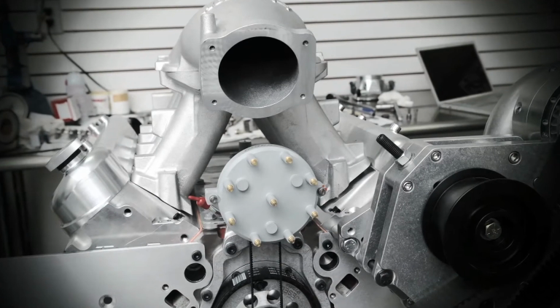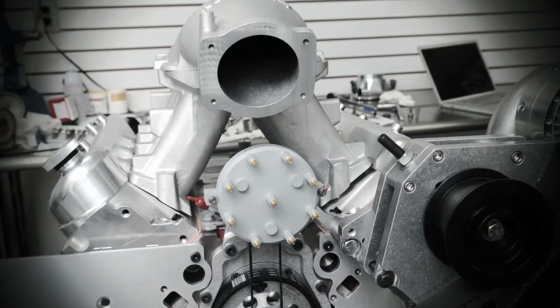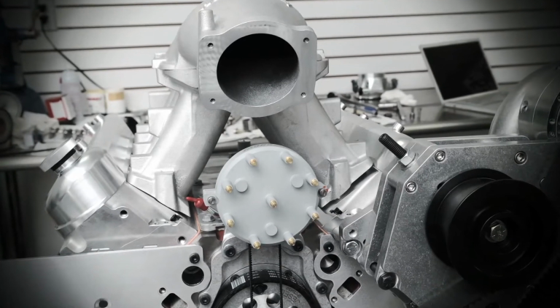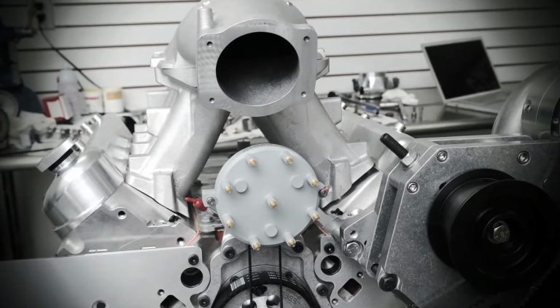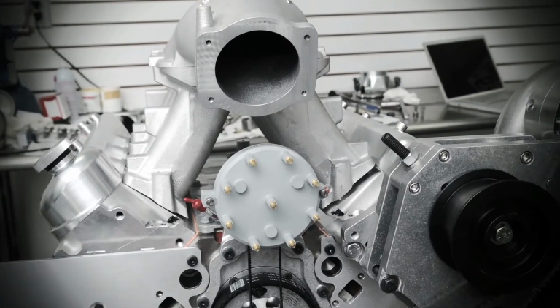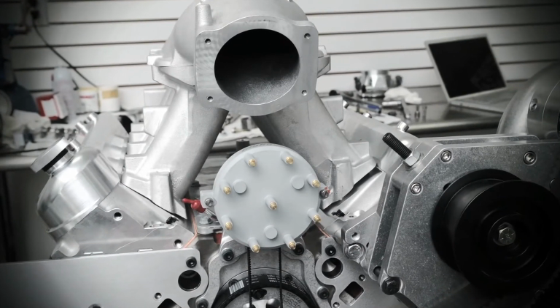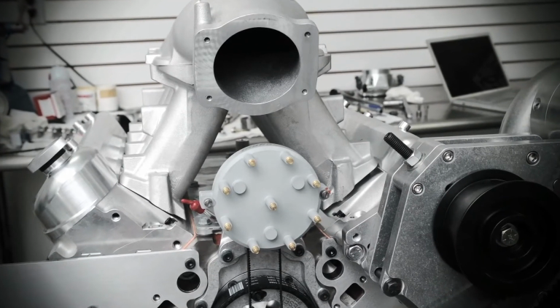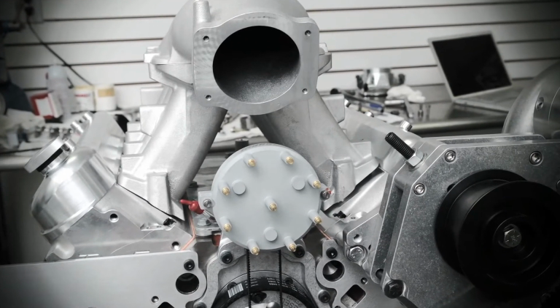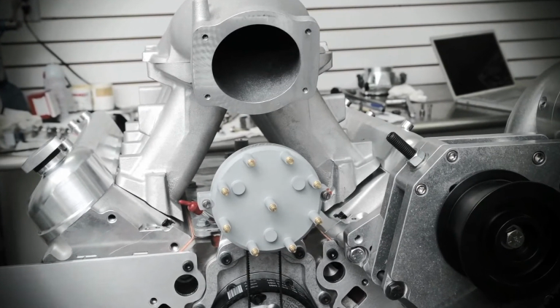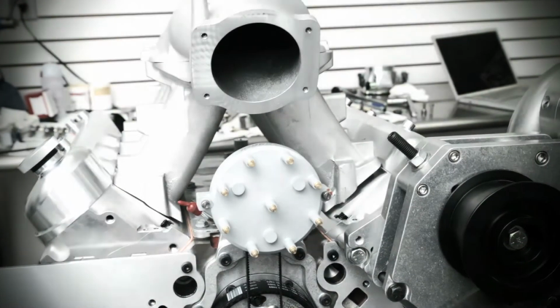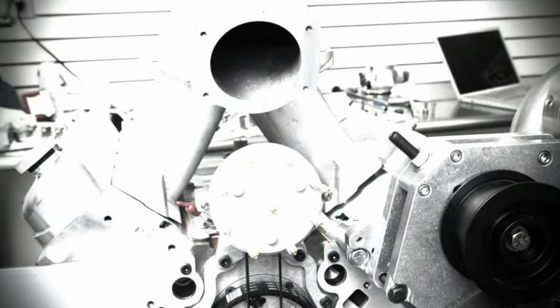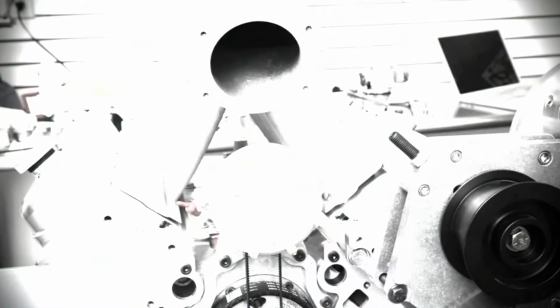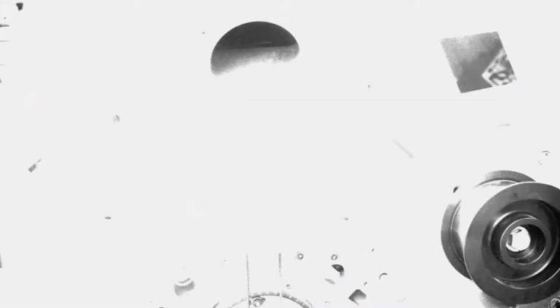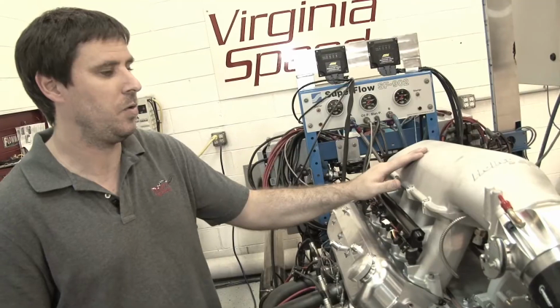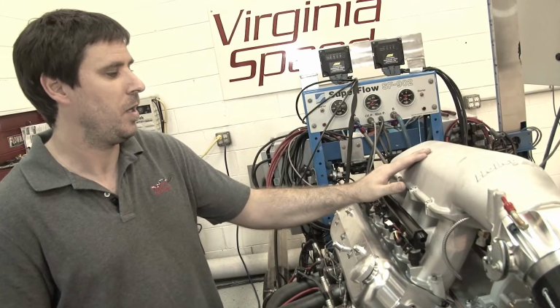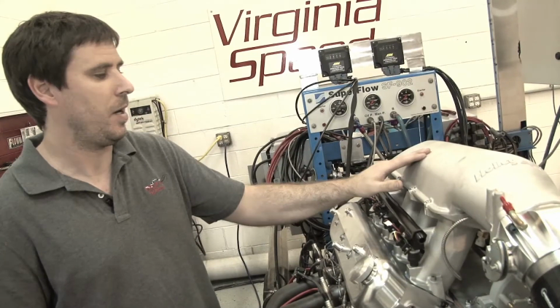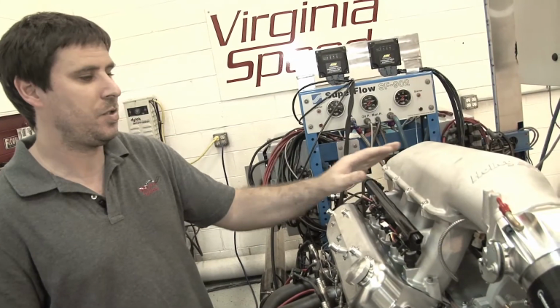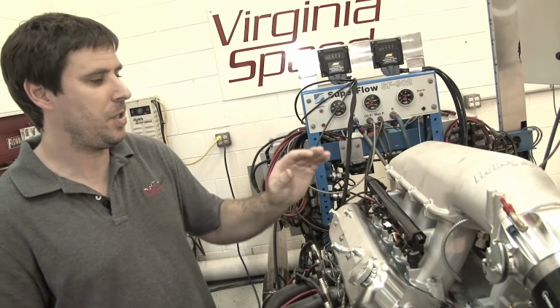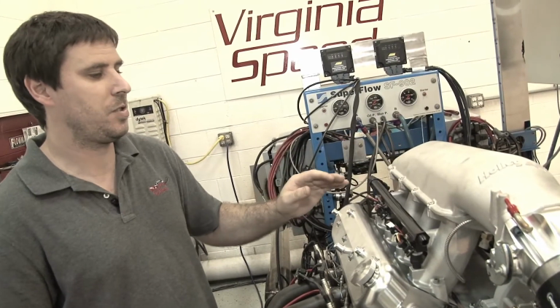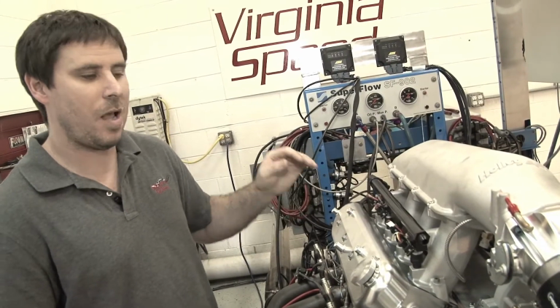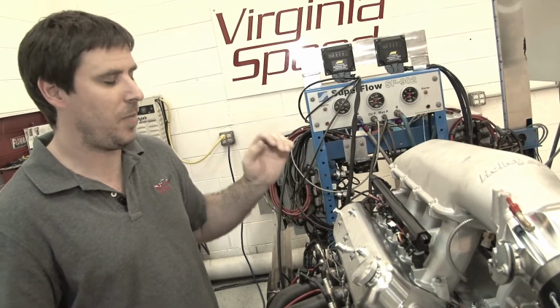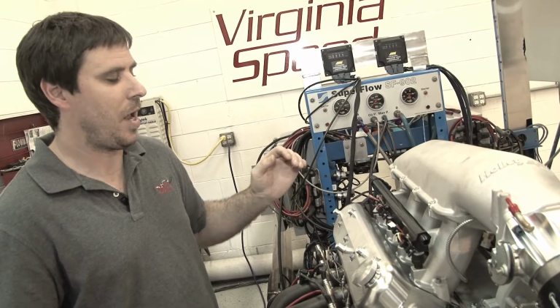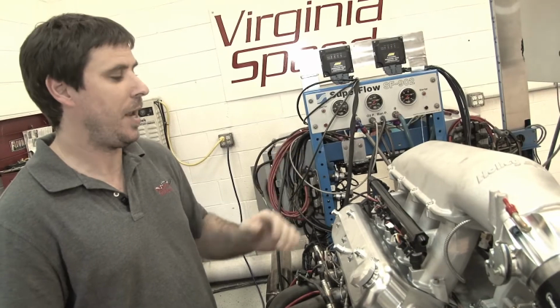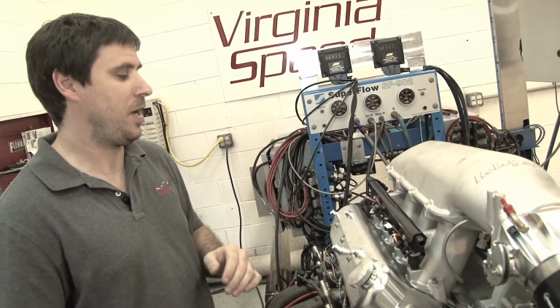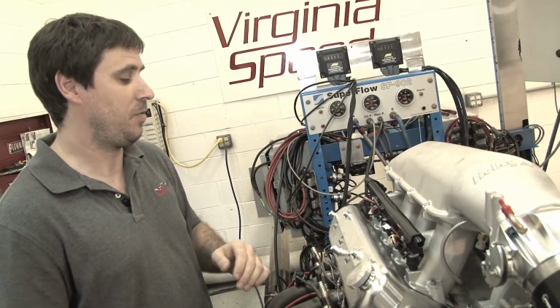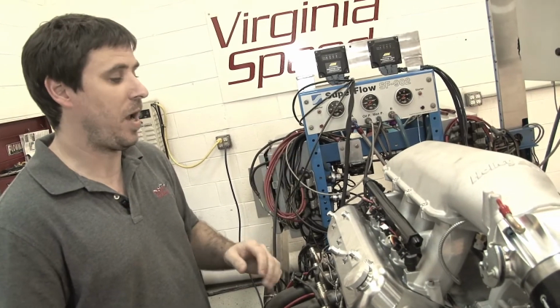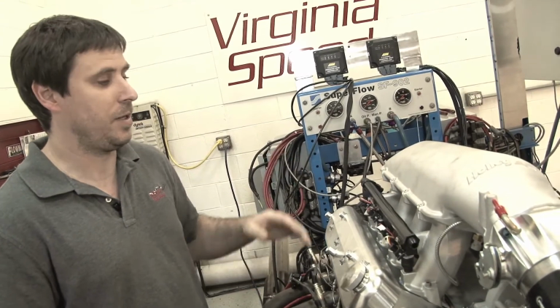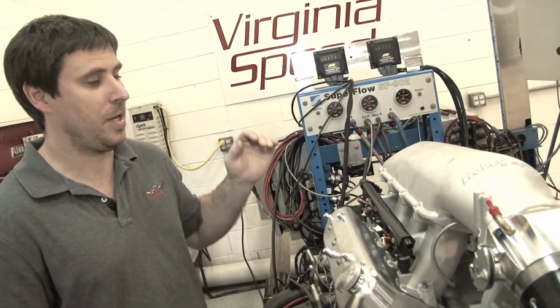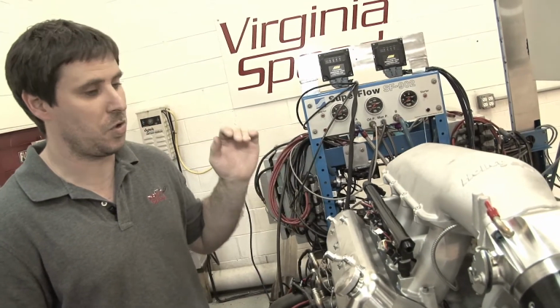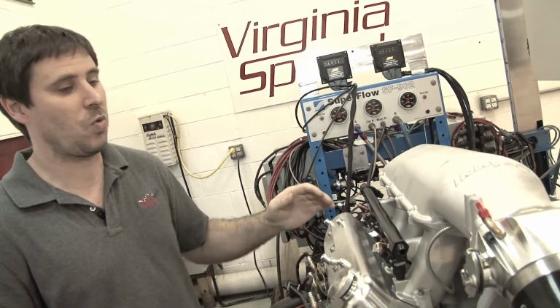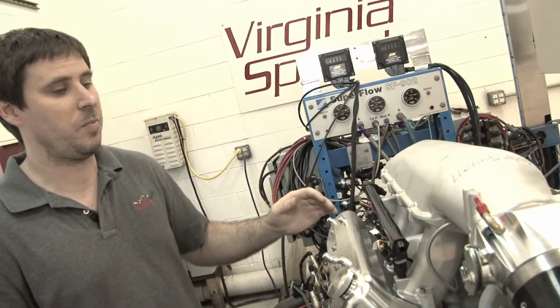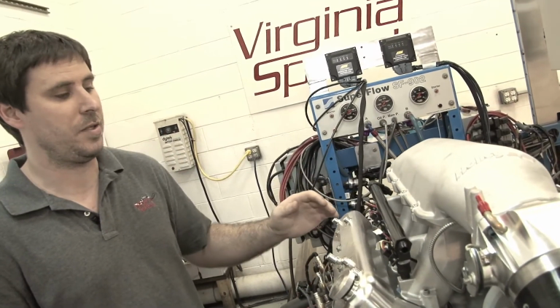It's going to make peak horsepower exactly where we want it, and I just can't say enough about it. It's a great piece.